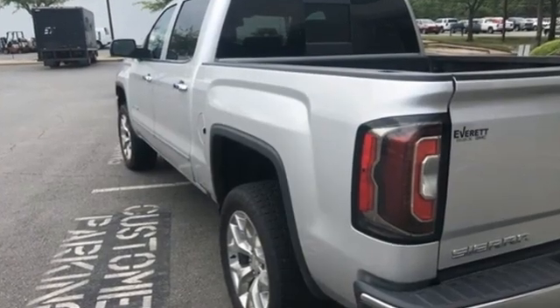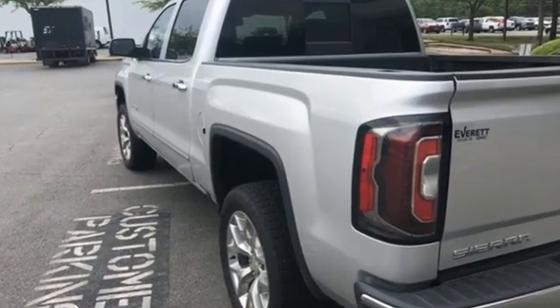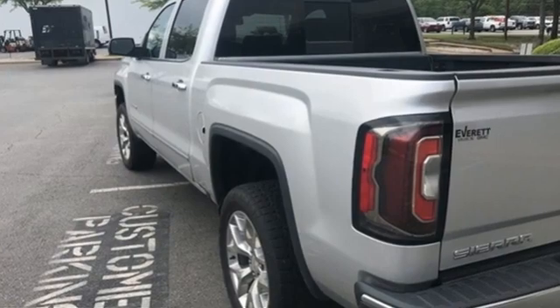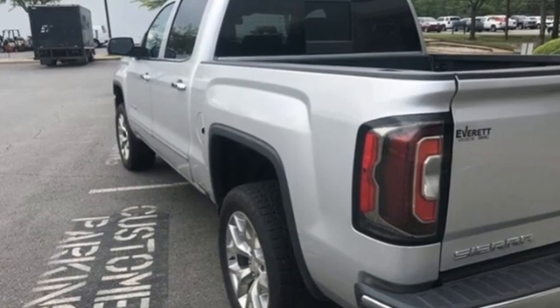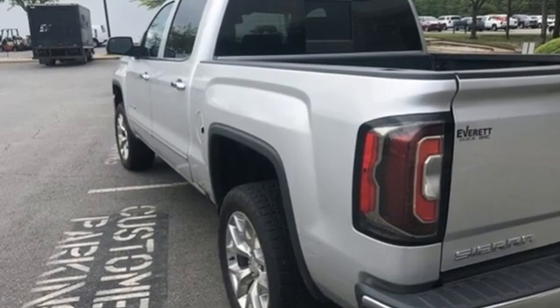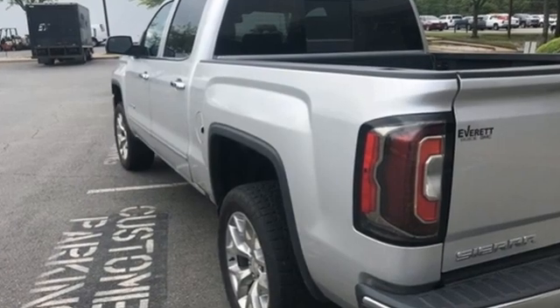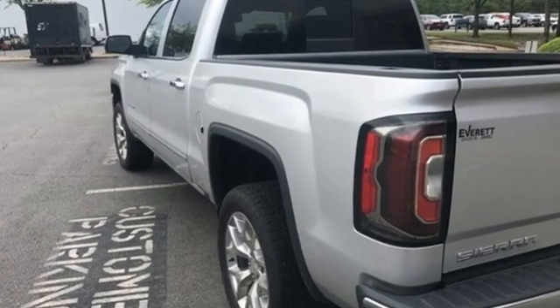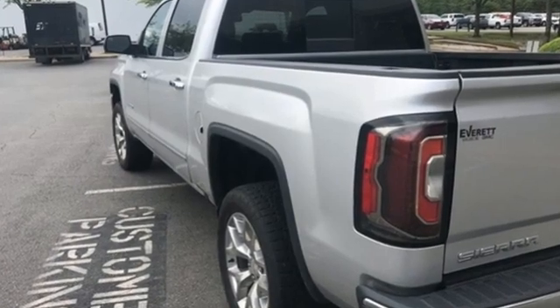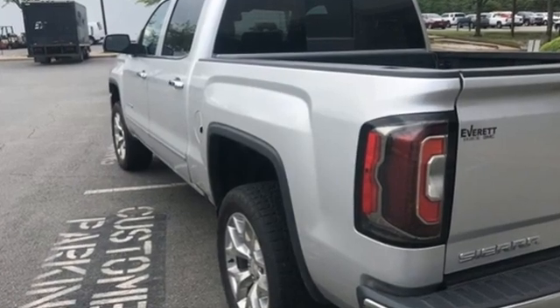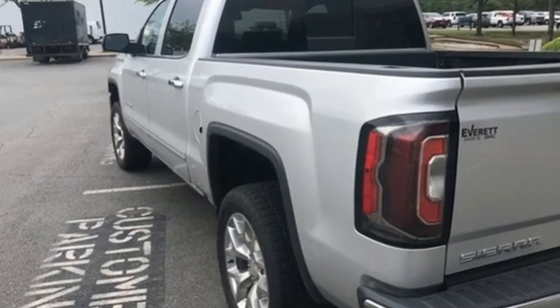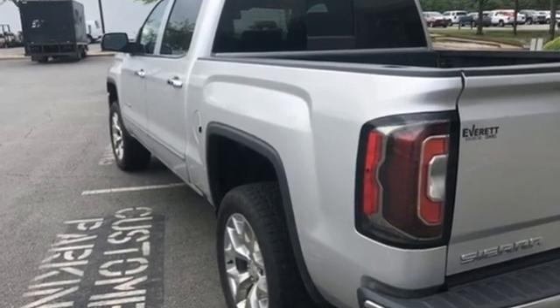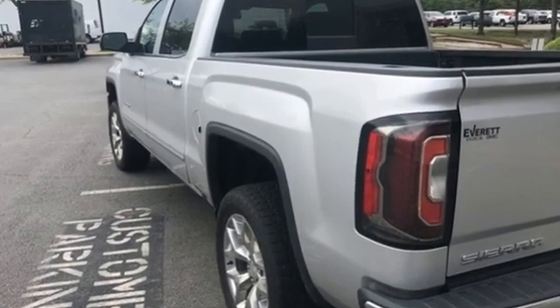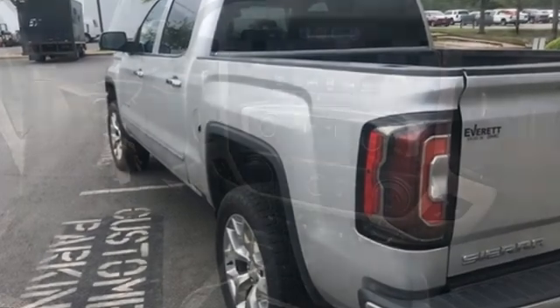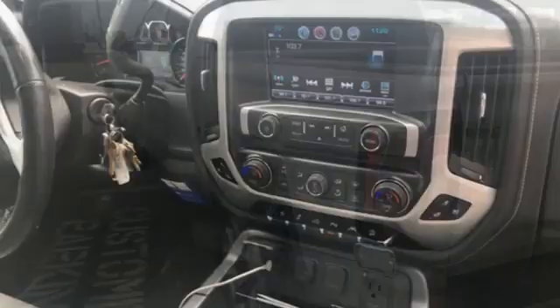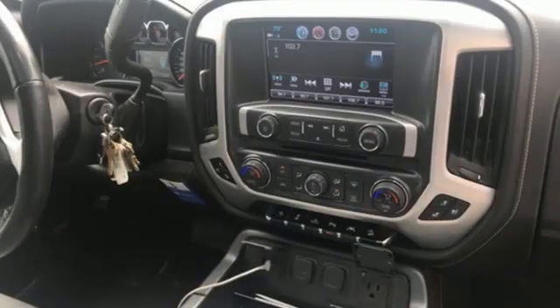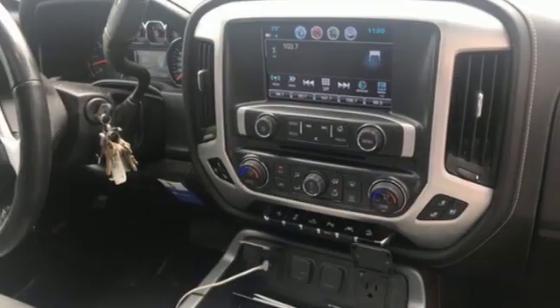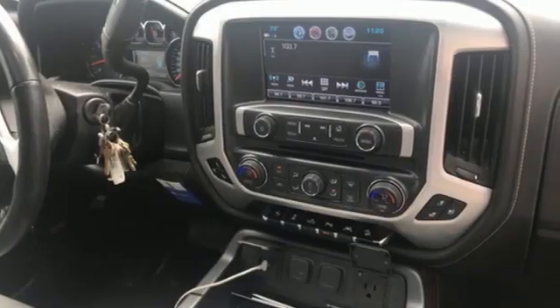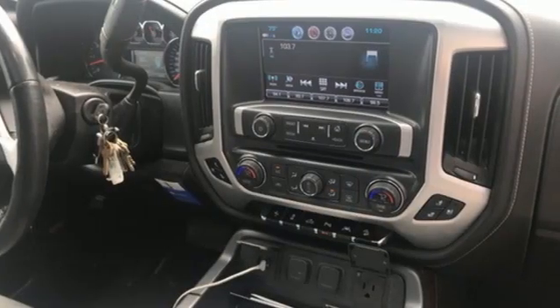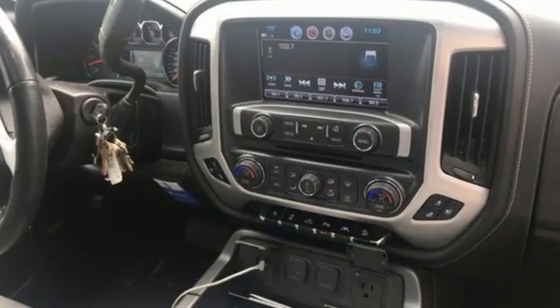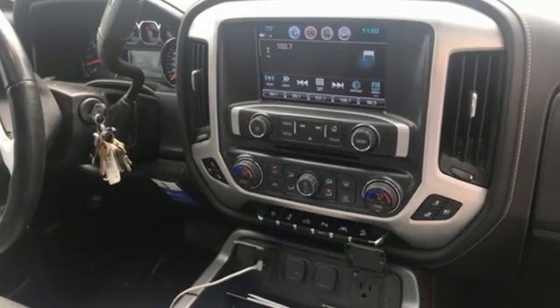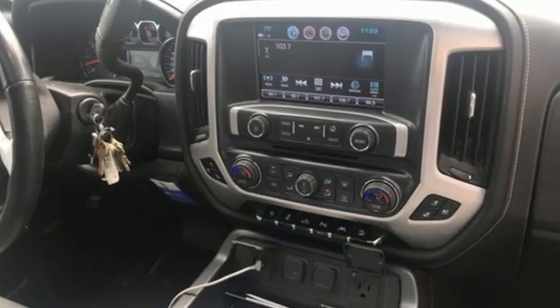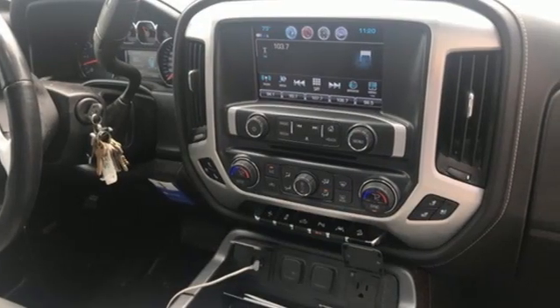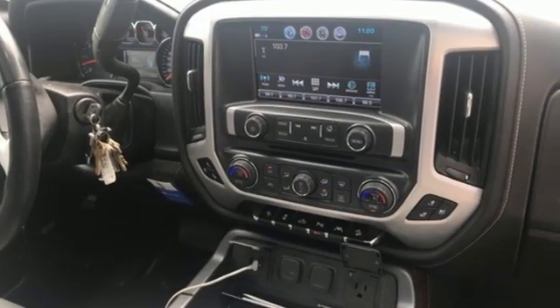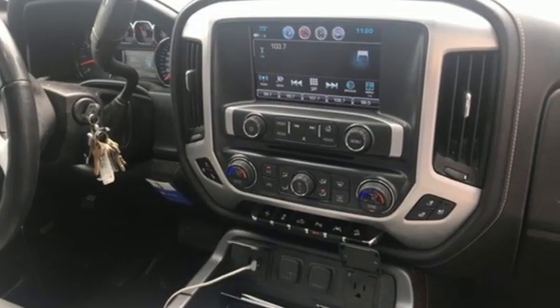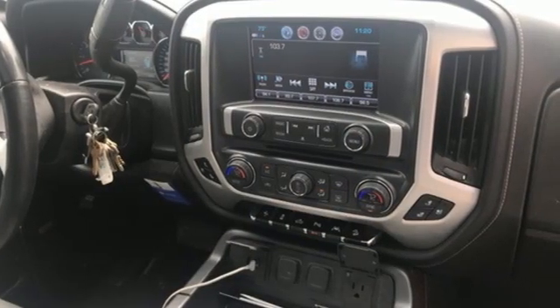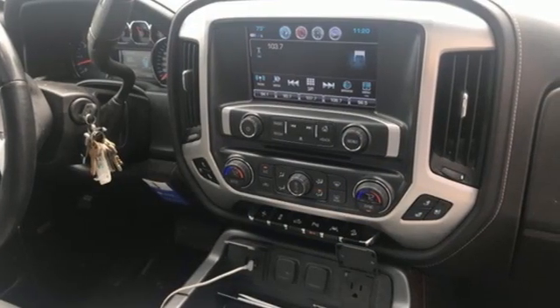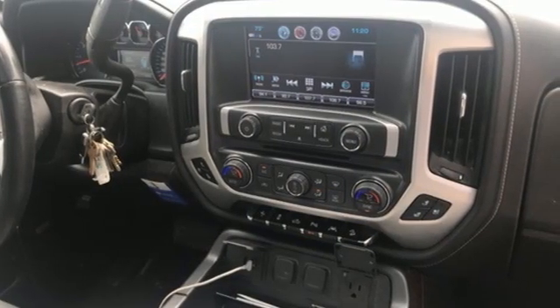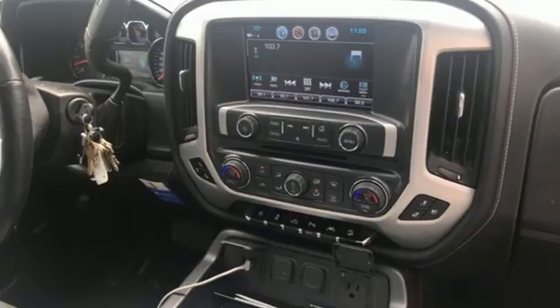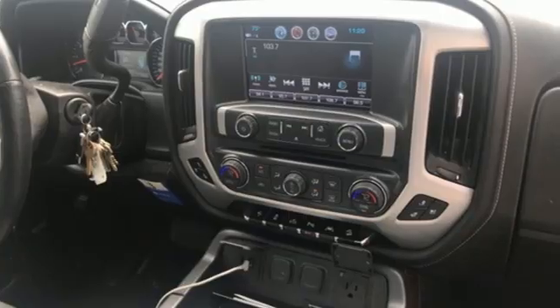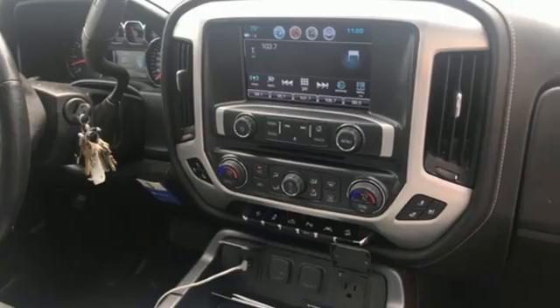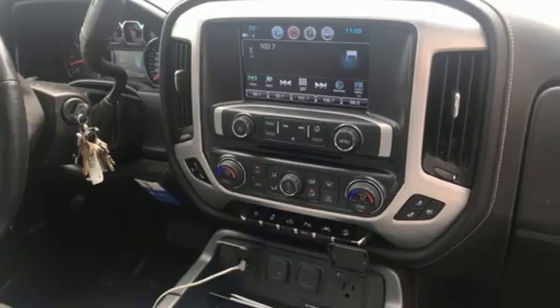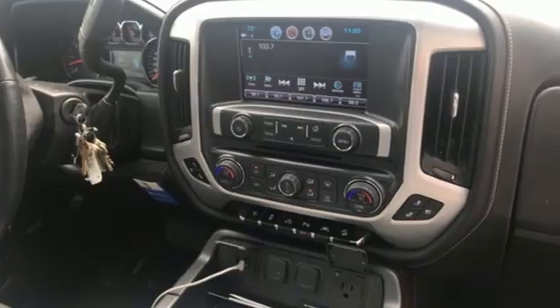GMC — professional grade vehicle suited to fit your needs. See what it can do when you take it for a test drive.